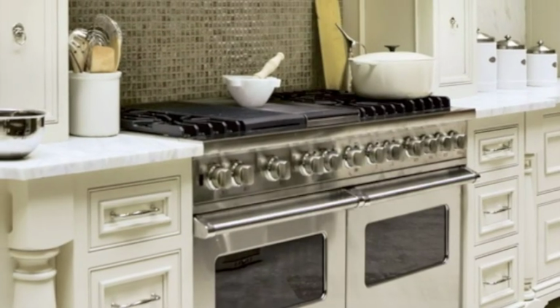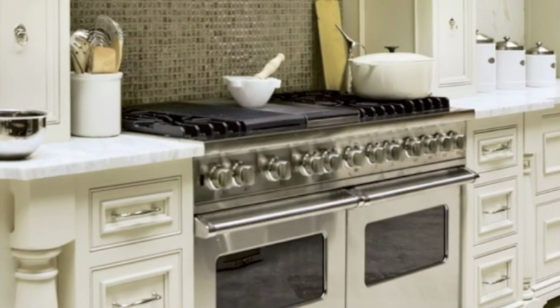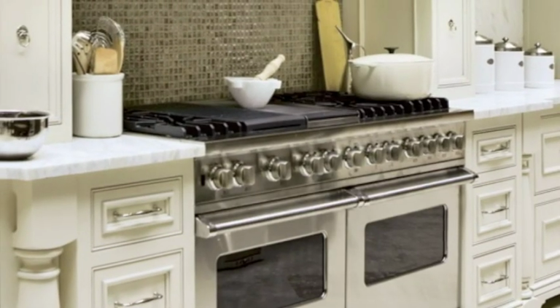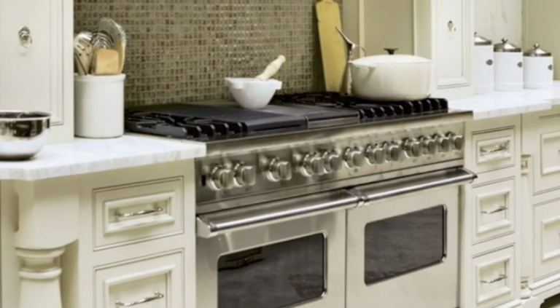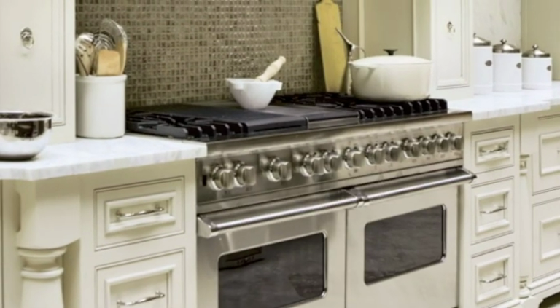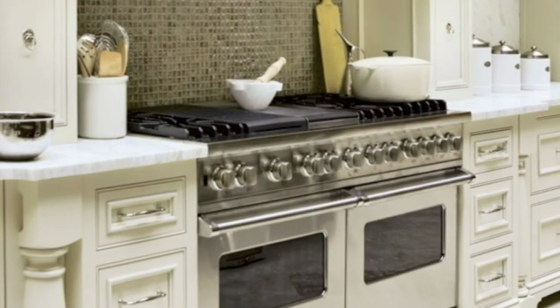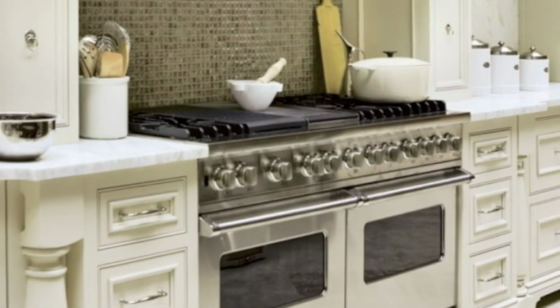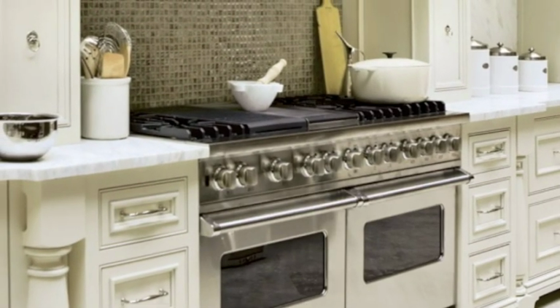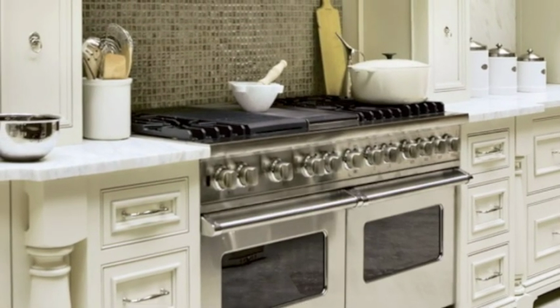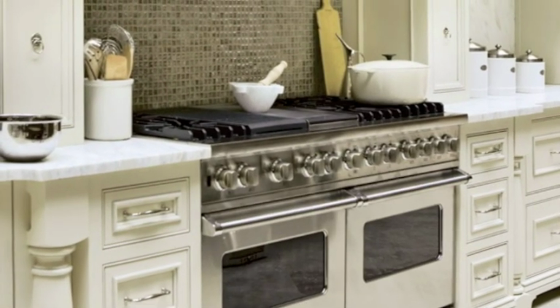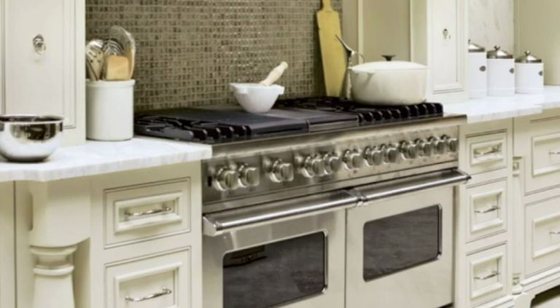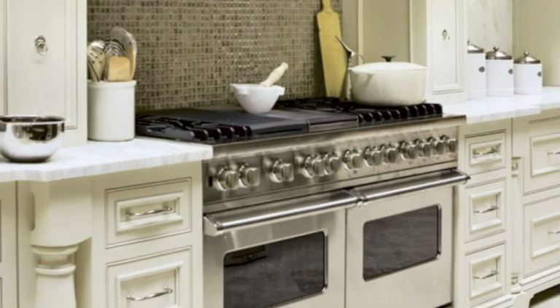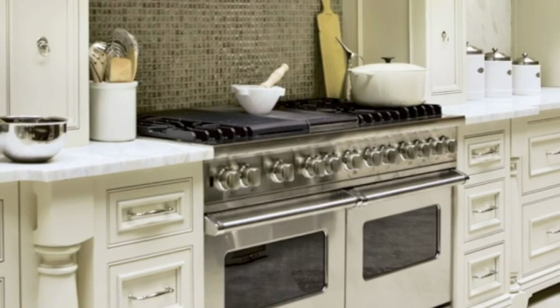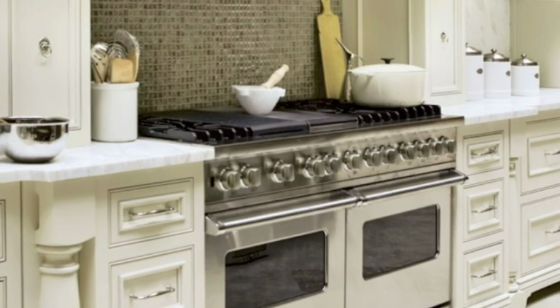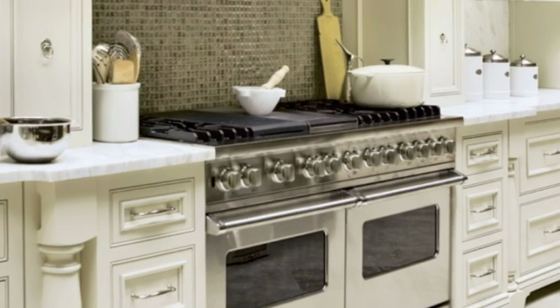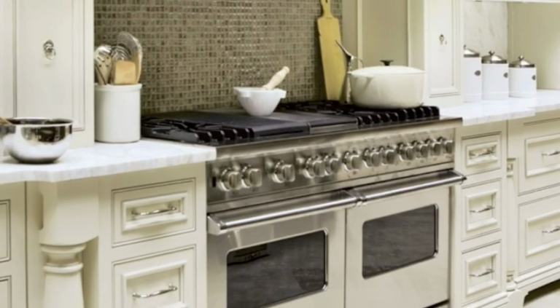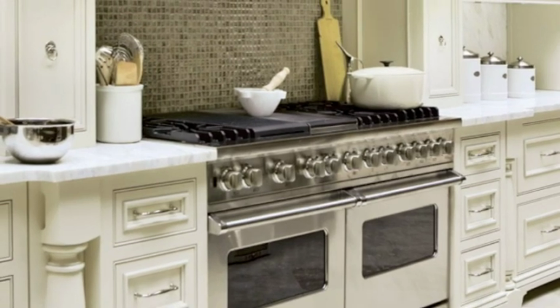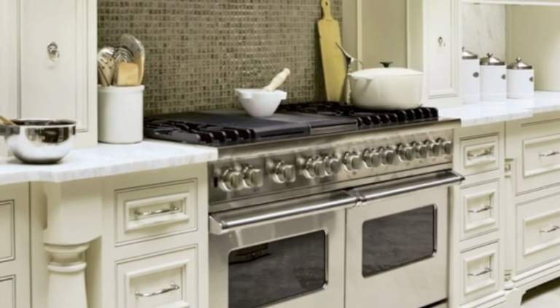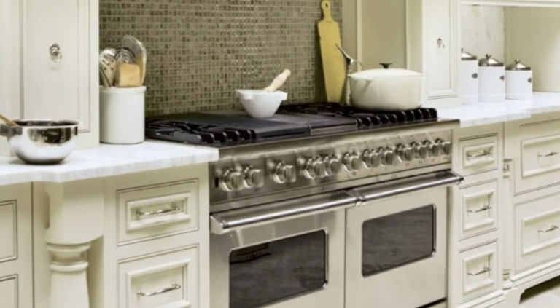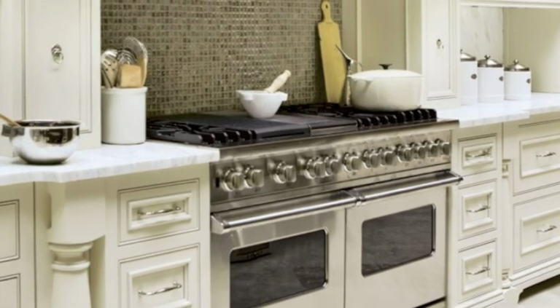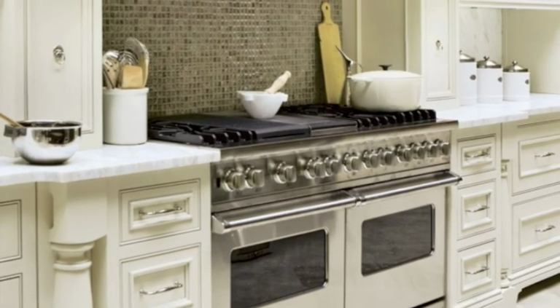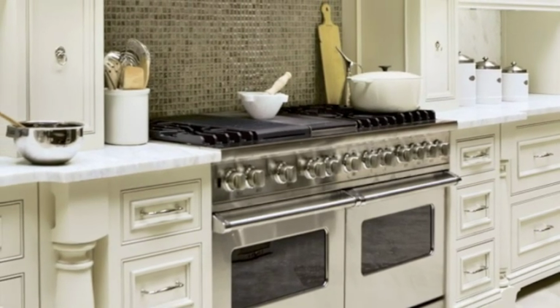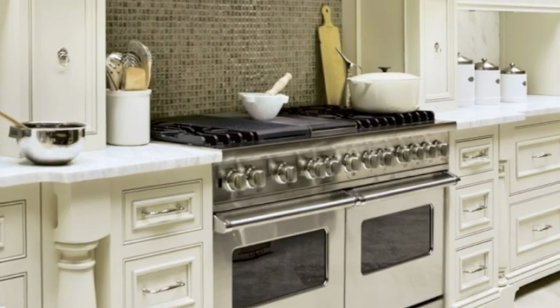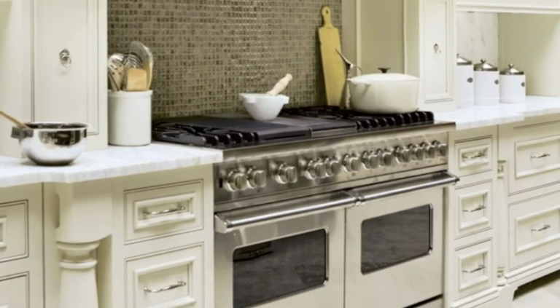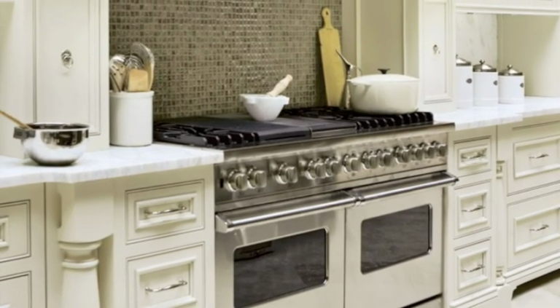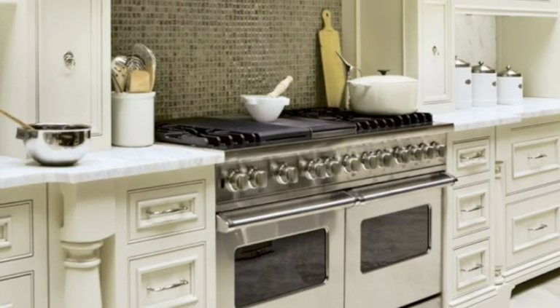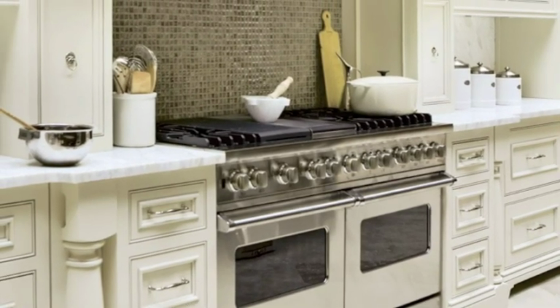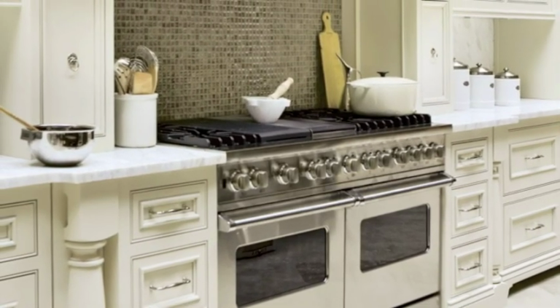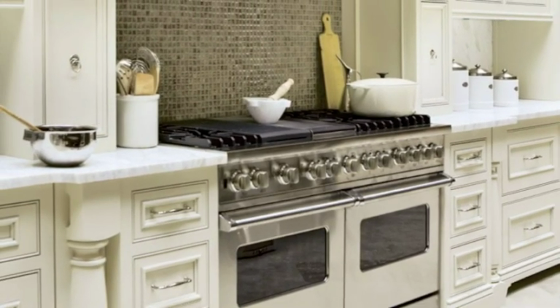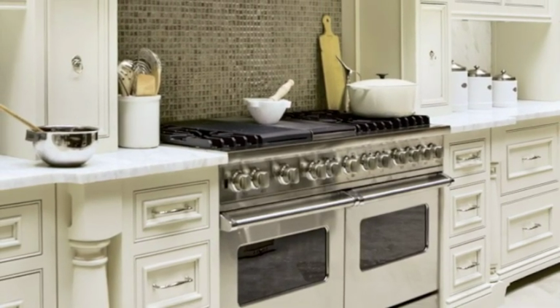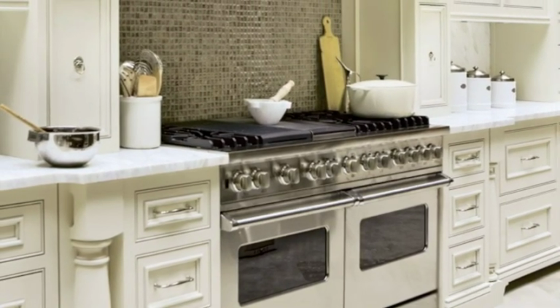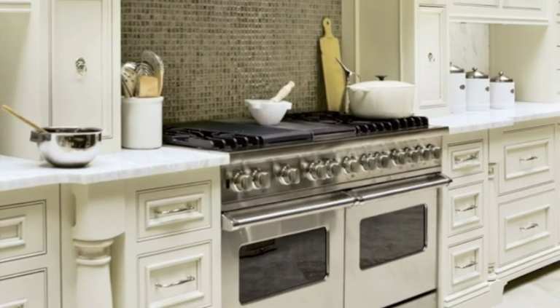Besides the island, the heart of any kitchen is its range, and this one by Viking was one of the room's many focal points.